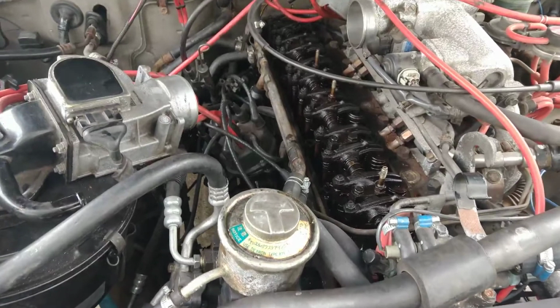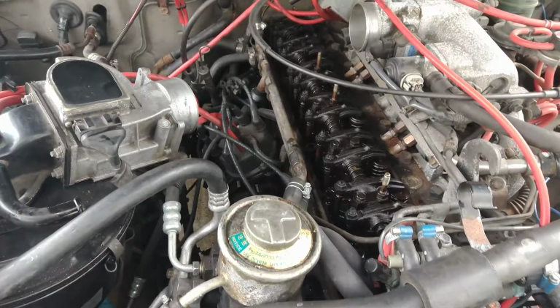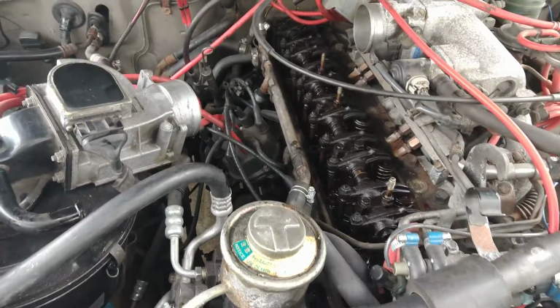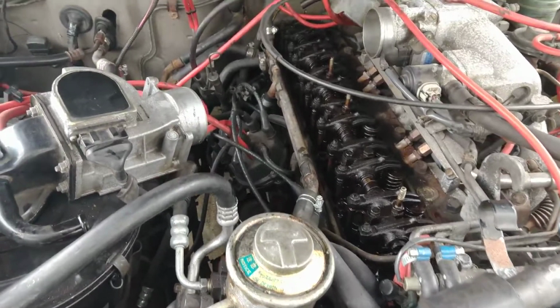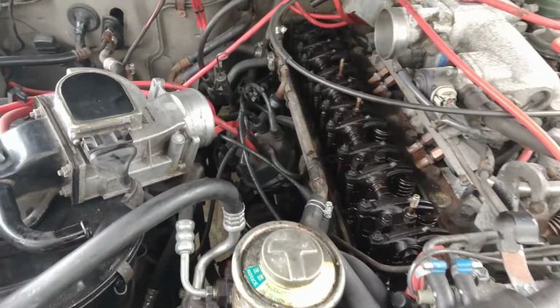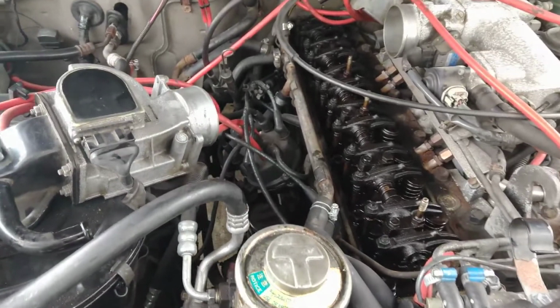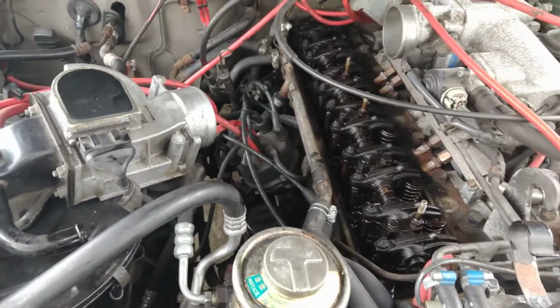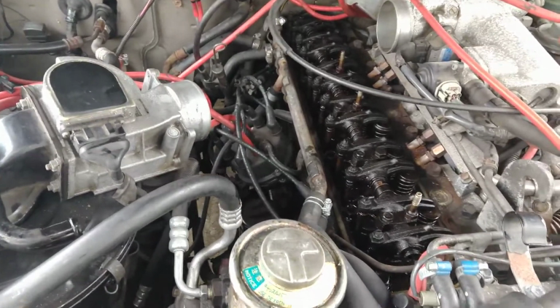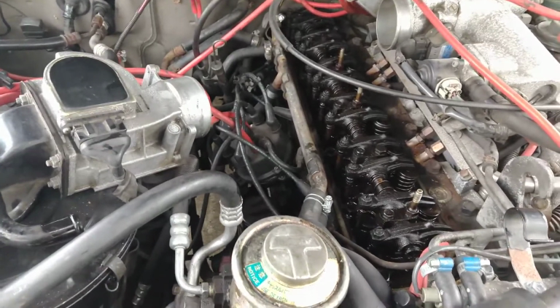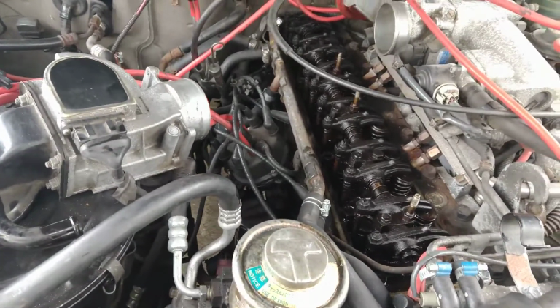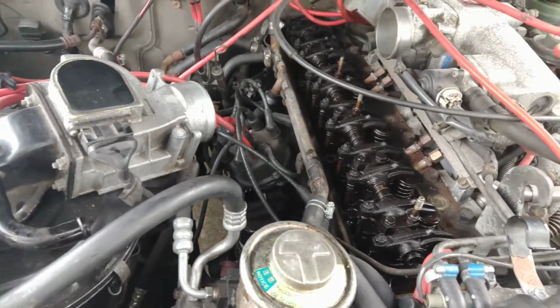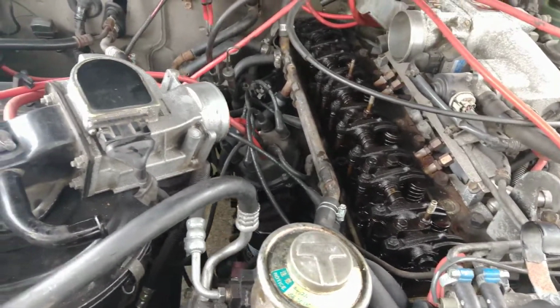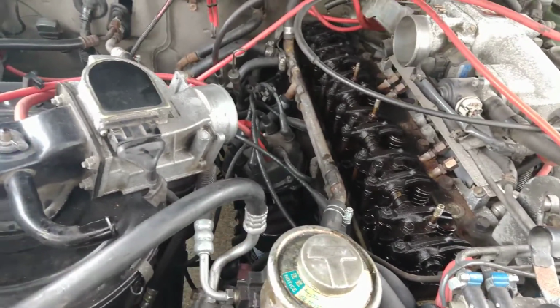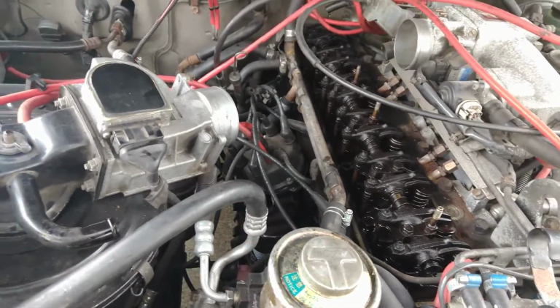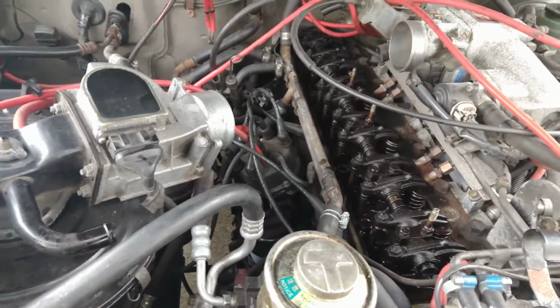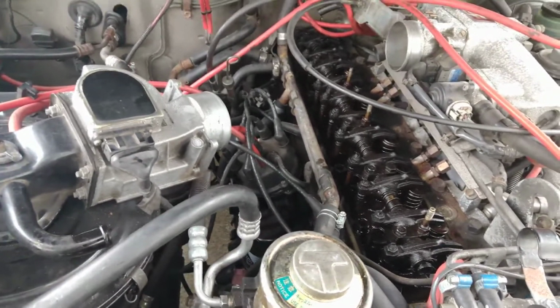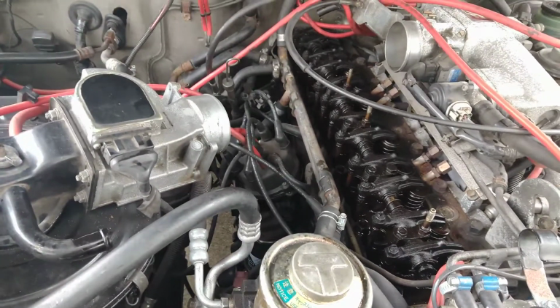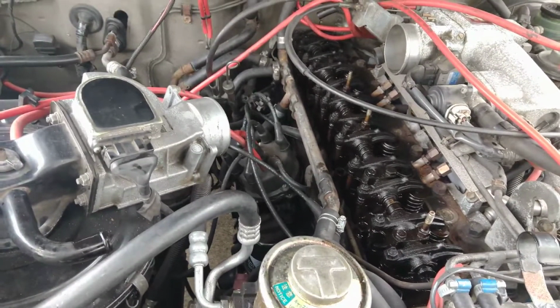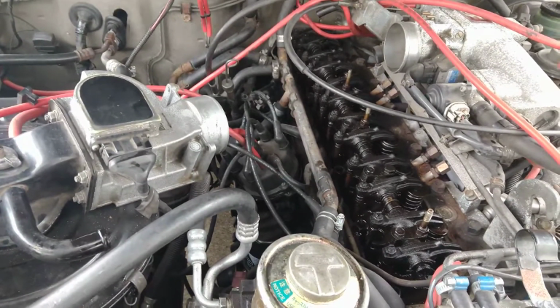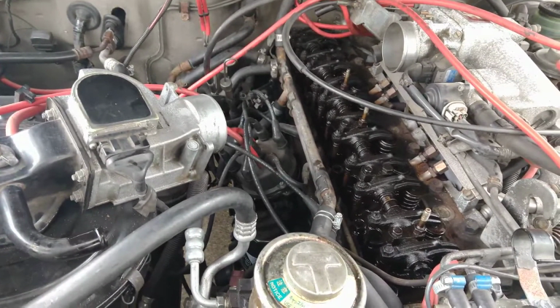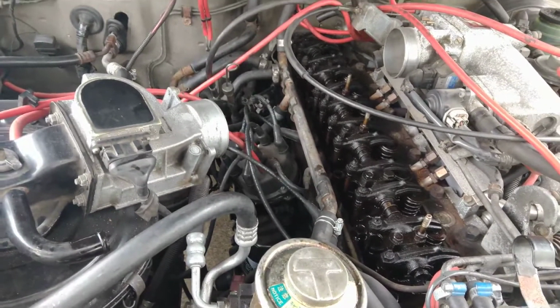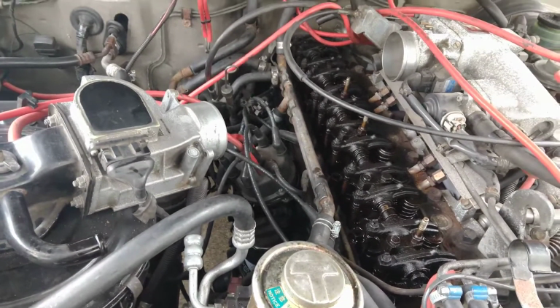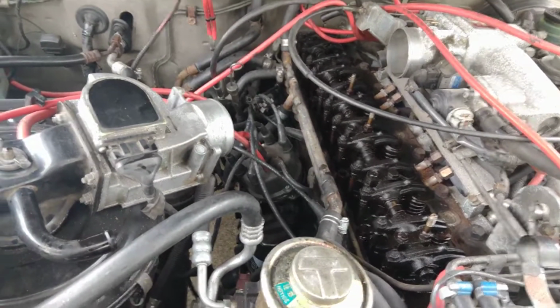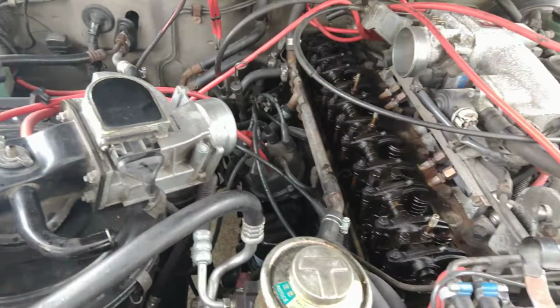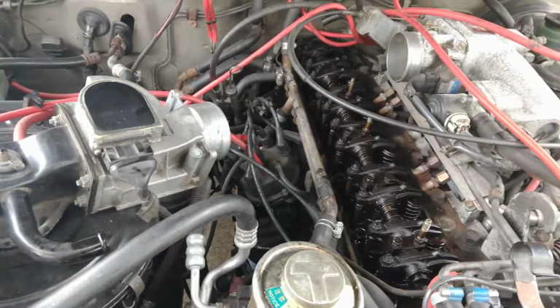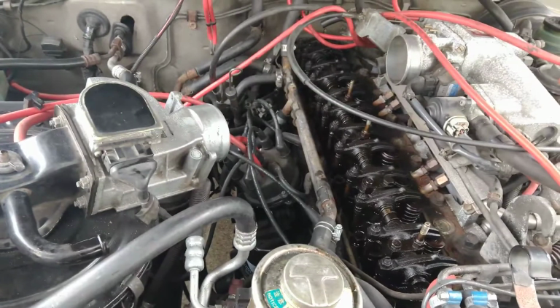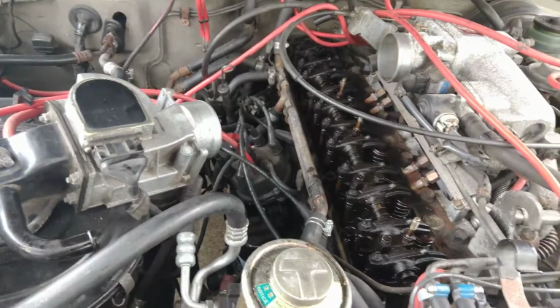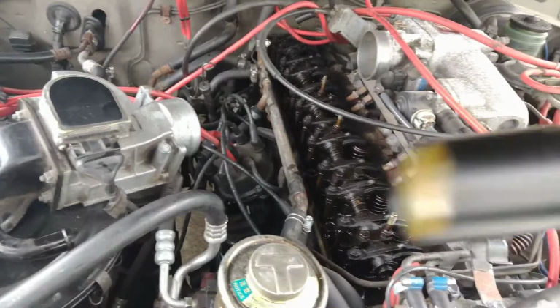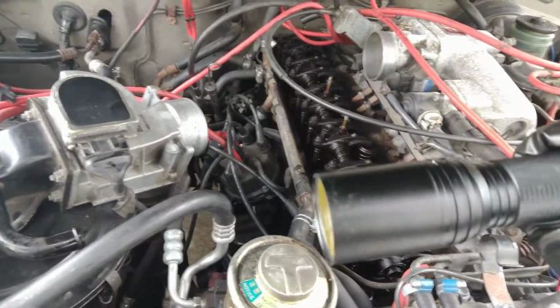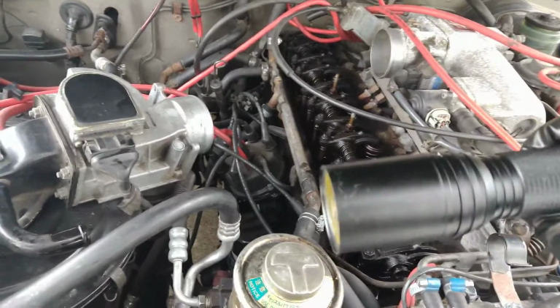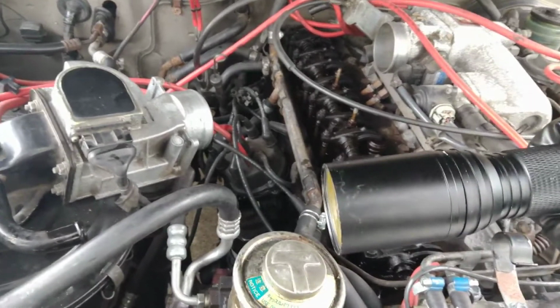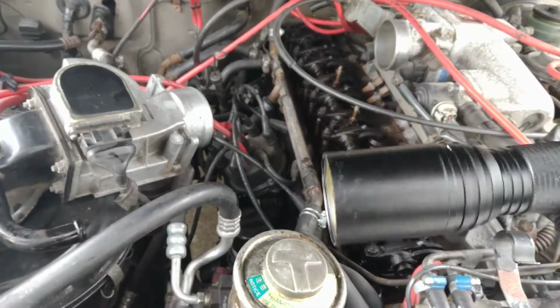Alright, Land Cruiser friends, this is my video on how to find top dead center. First, you need a flashlight.